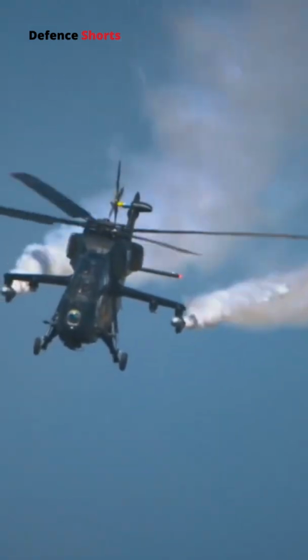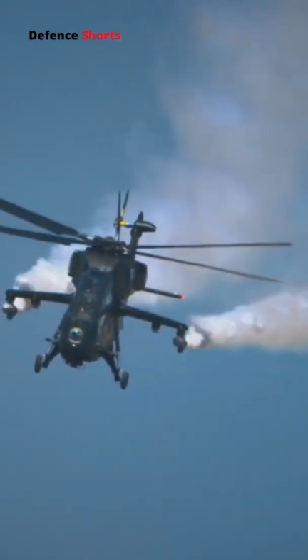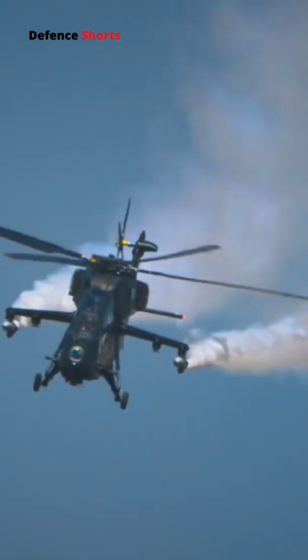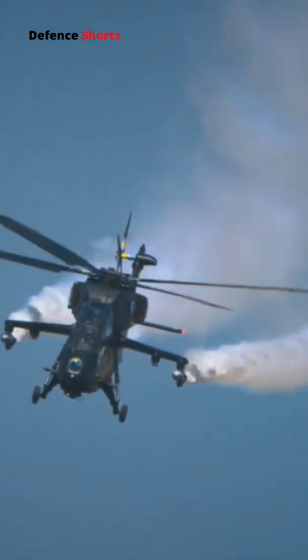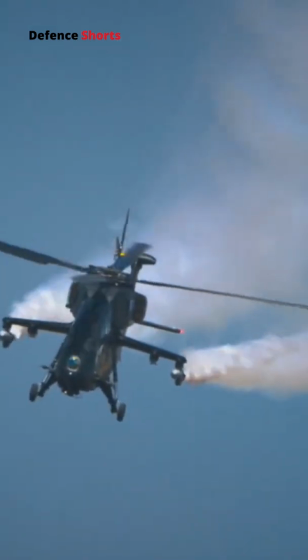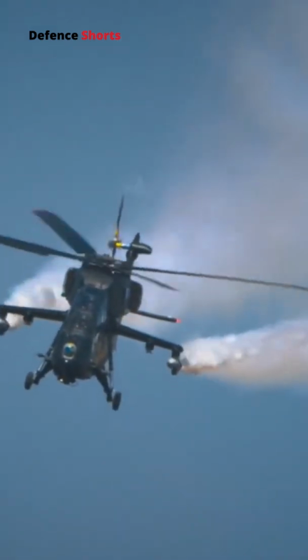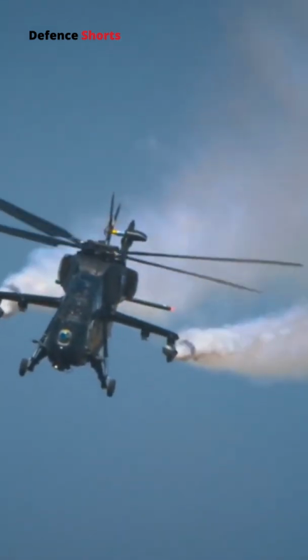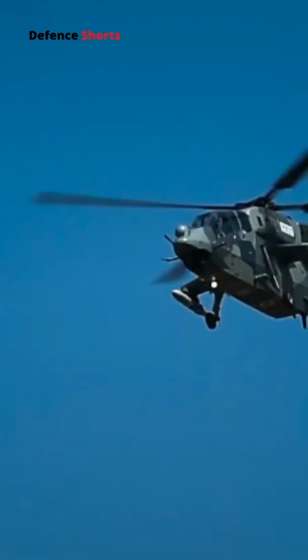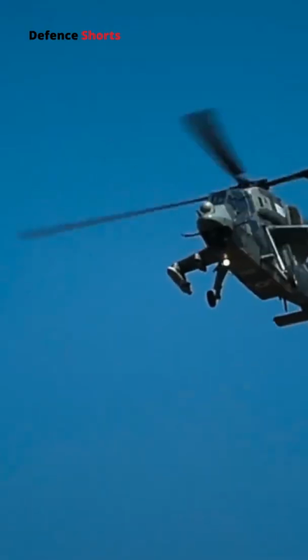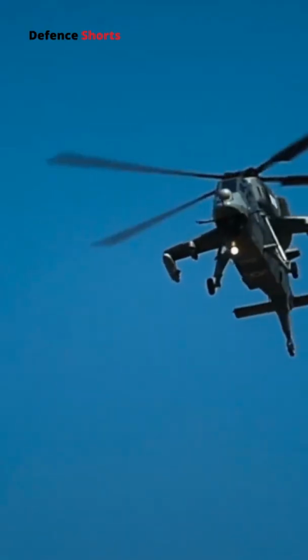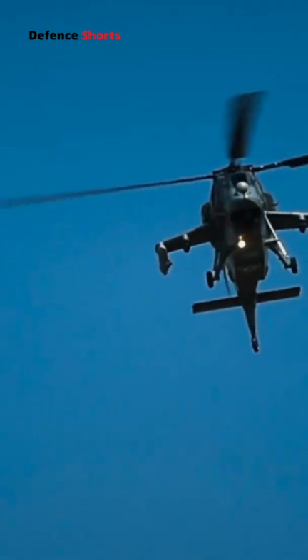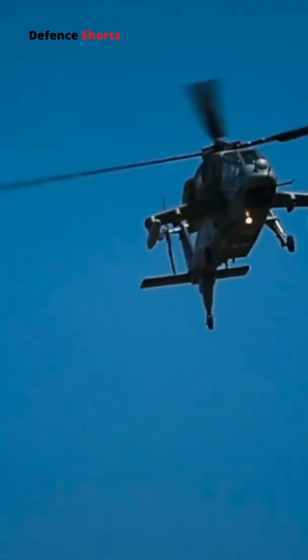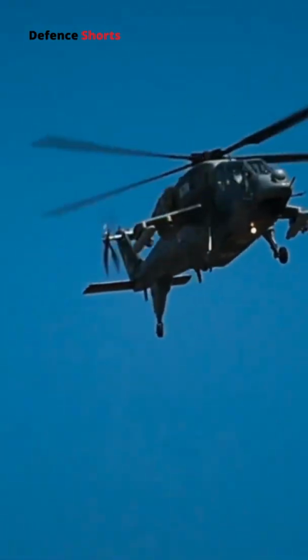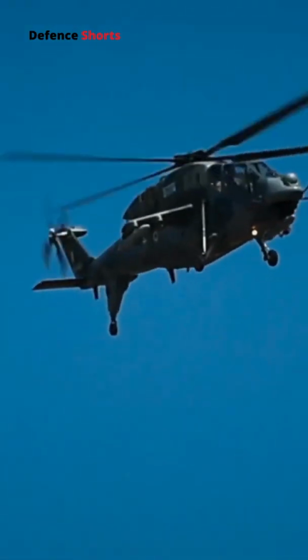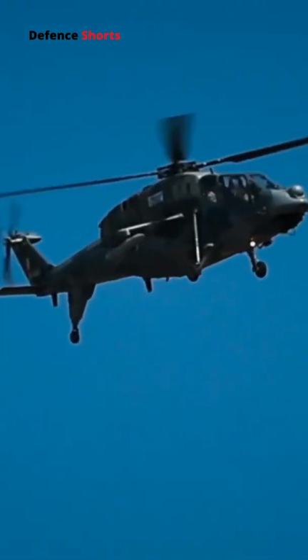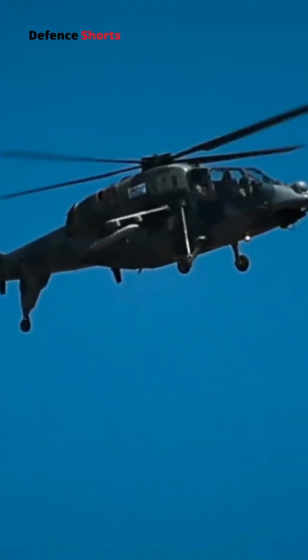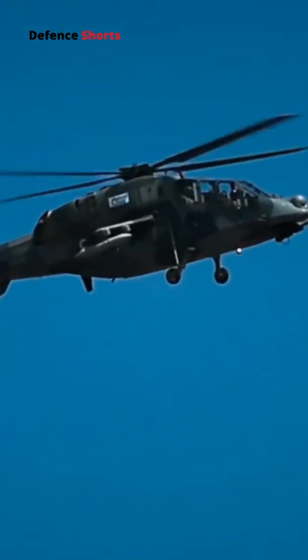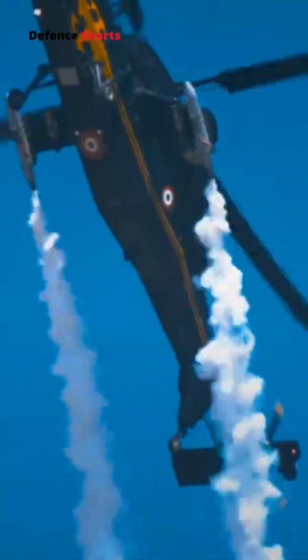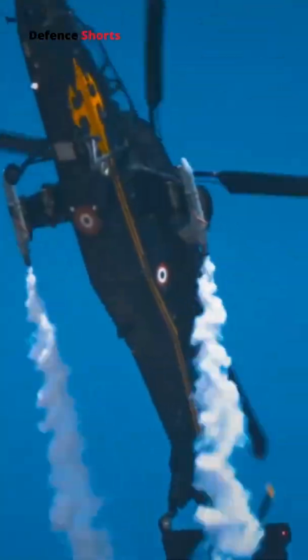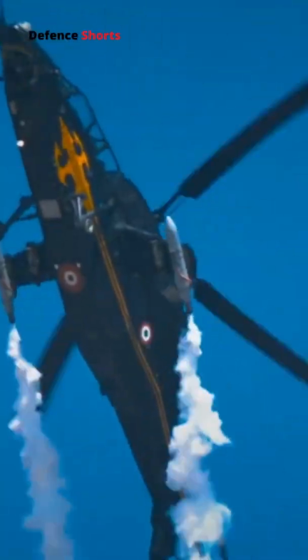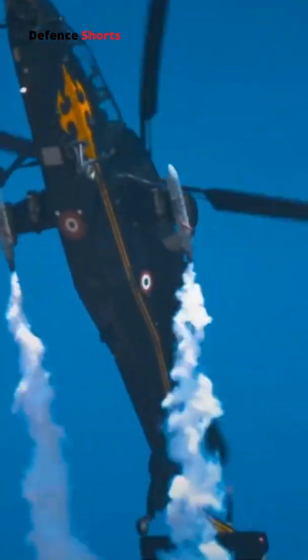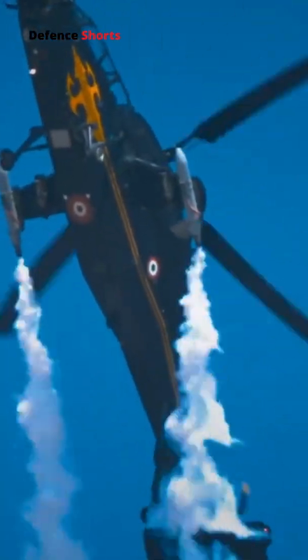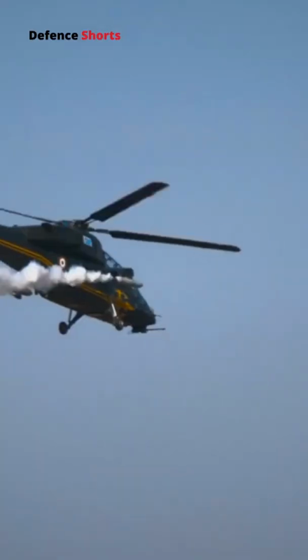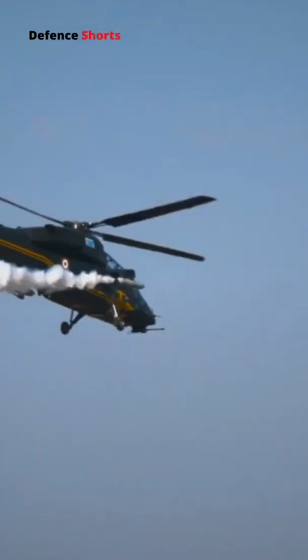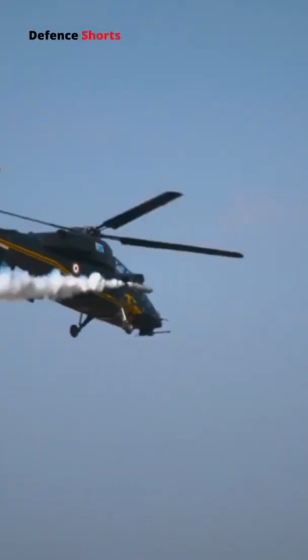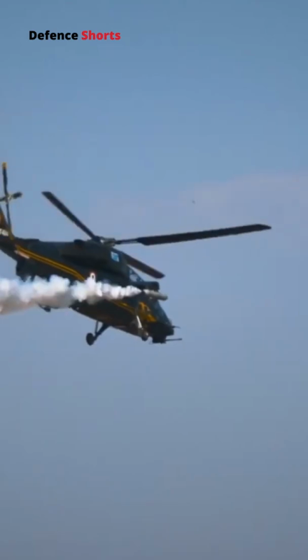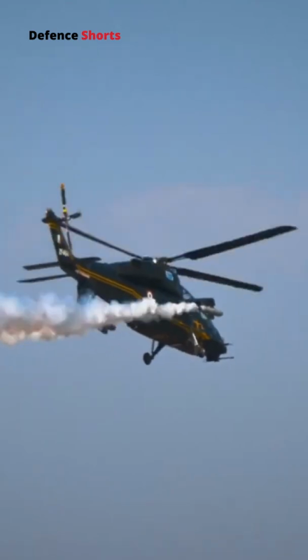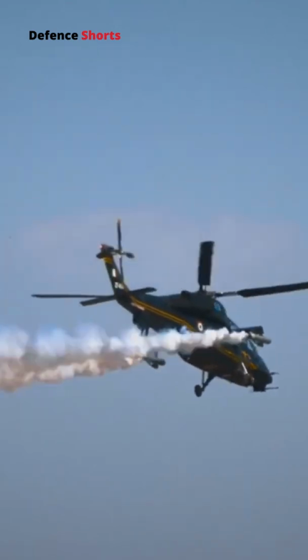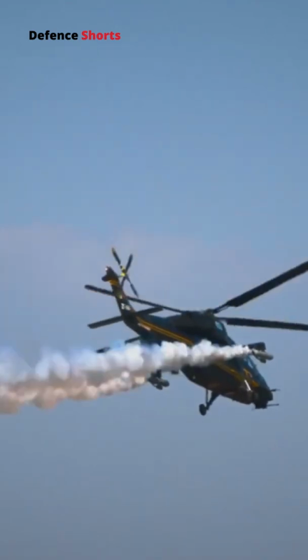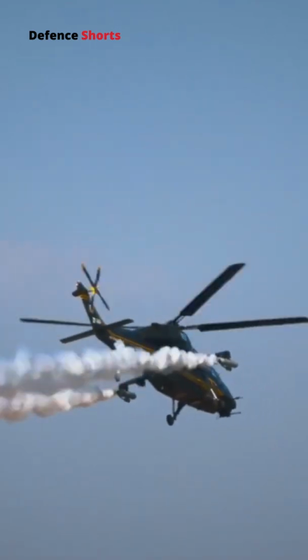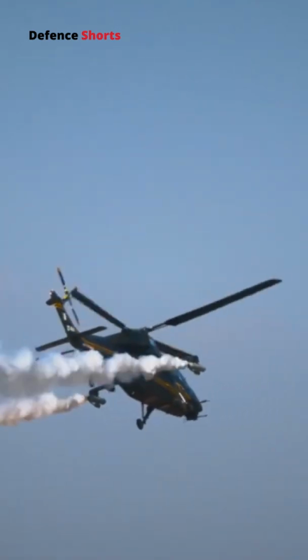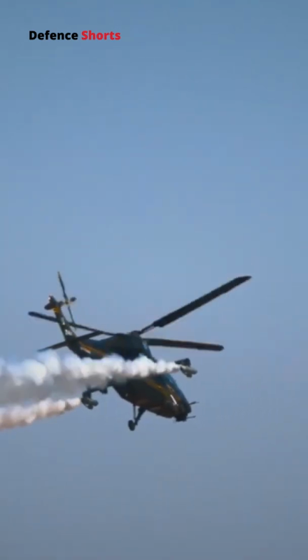The Electronic Warfare Suite includes a radar warning receiver, laser warning receiver, and a missile approach warning system.